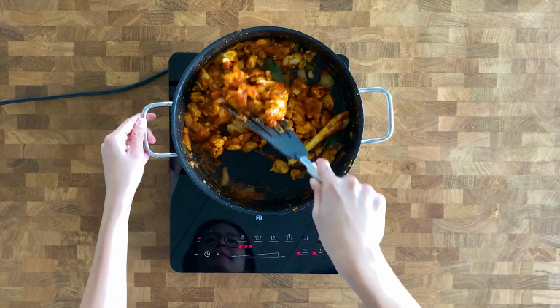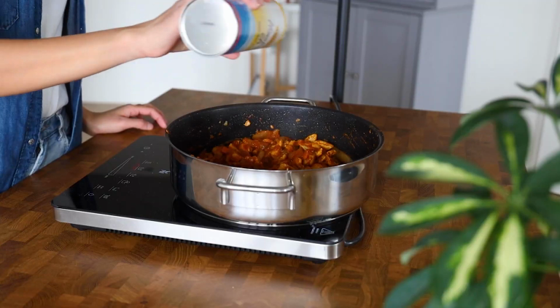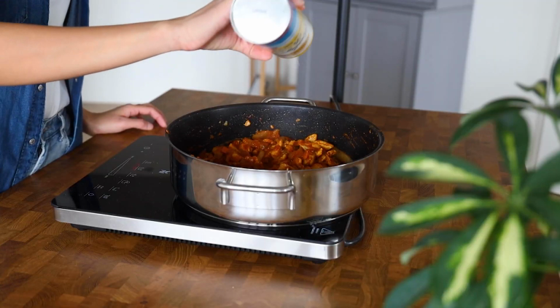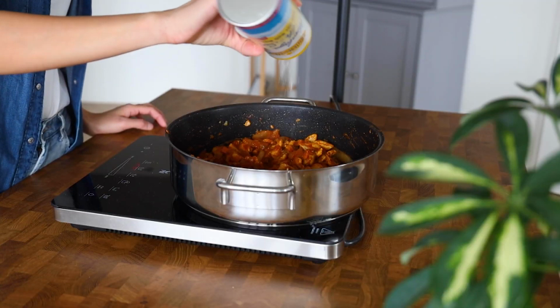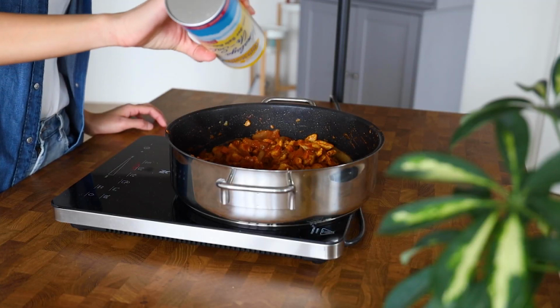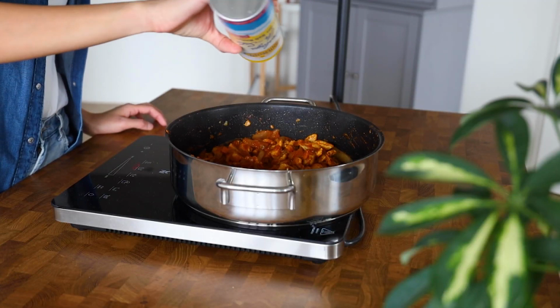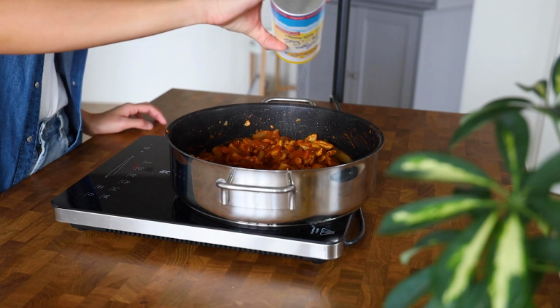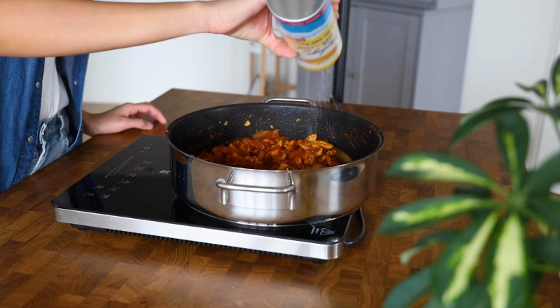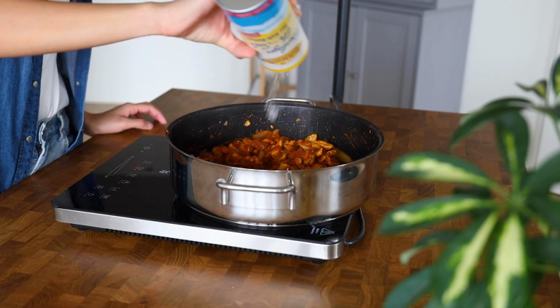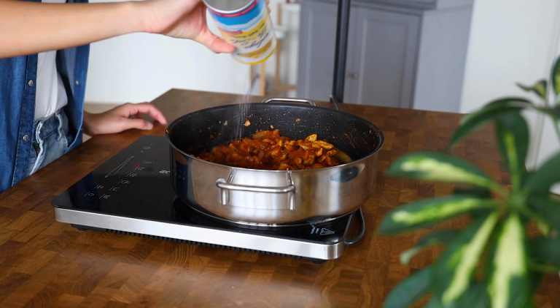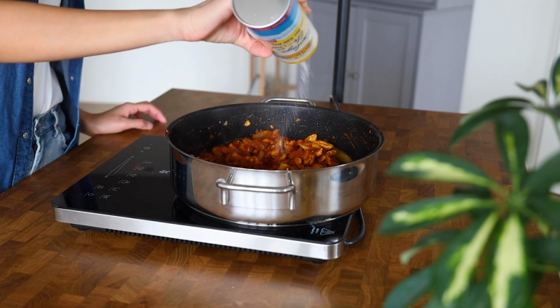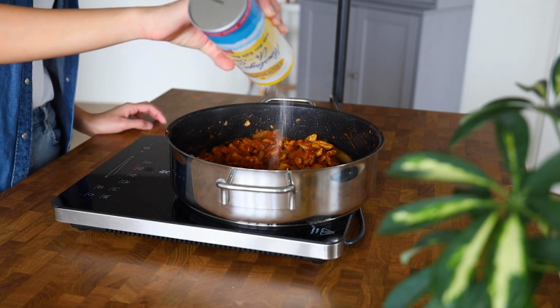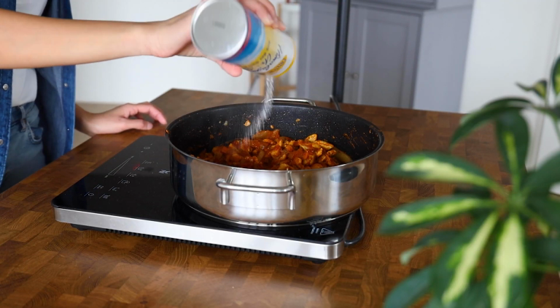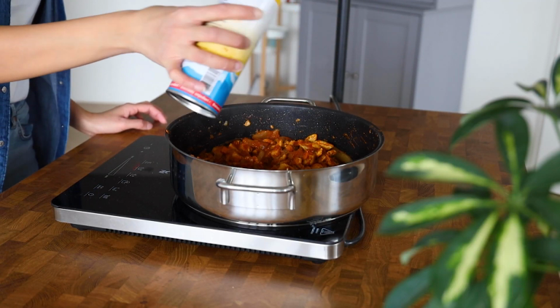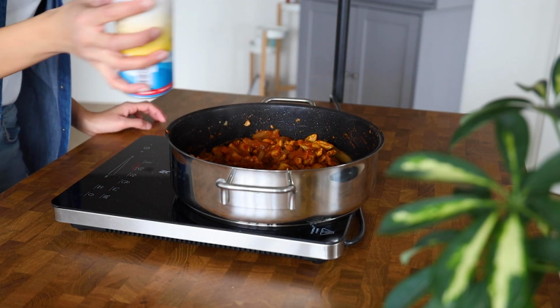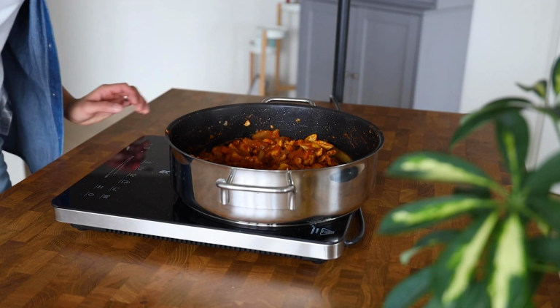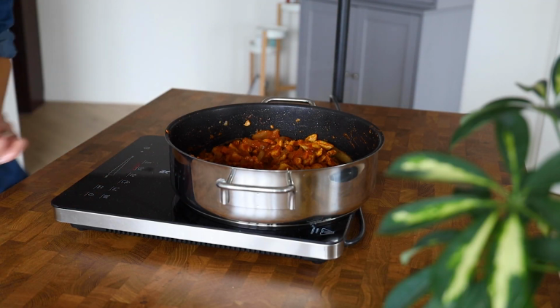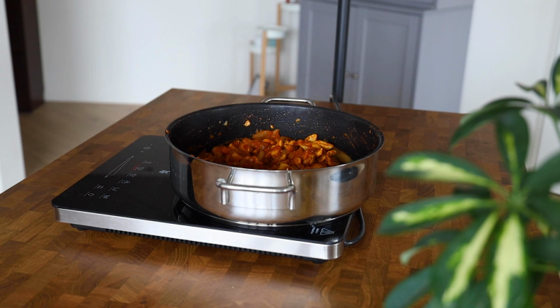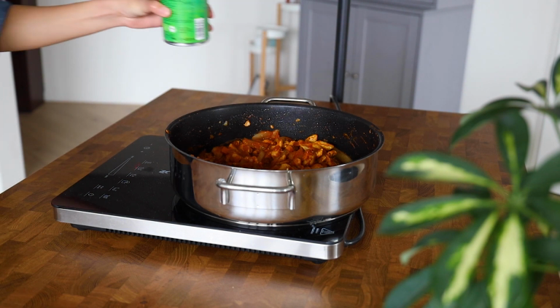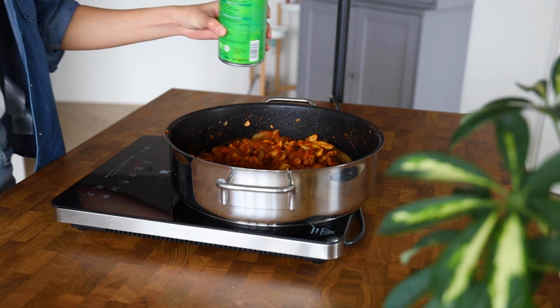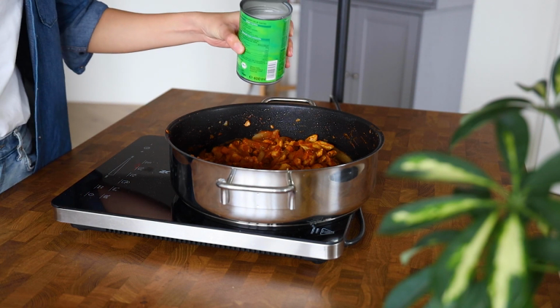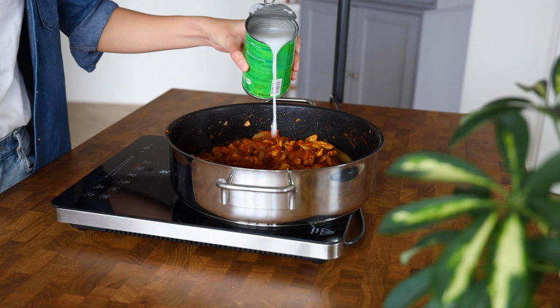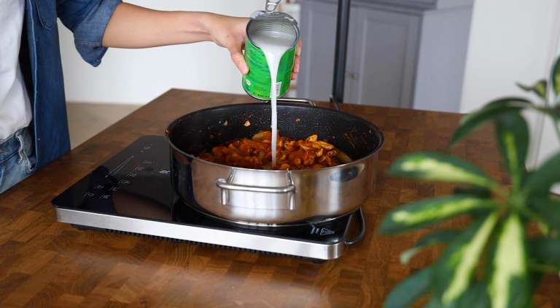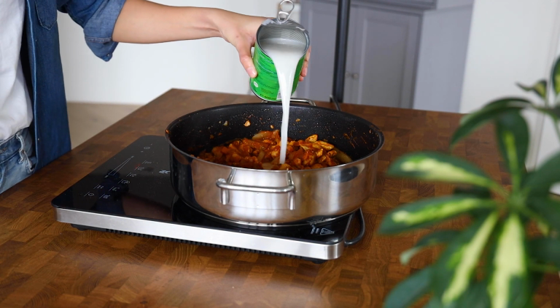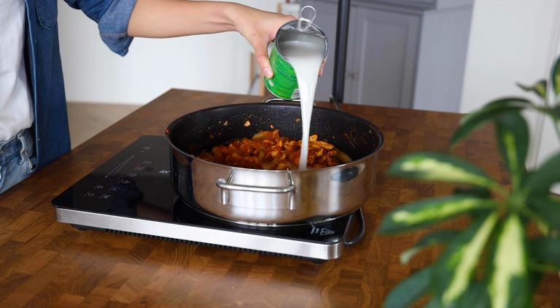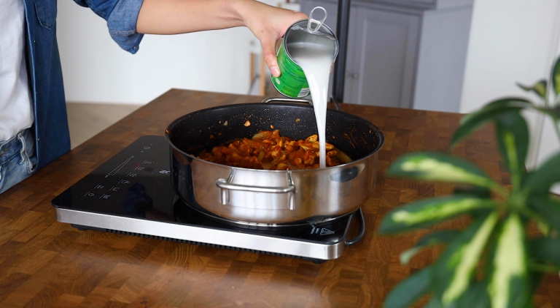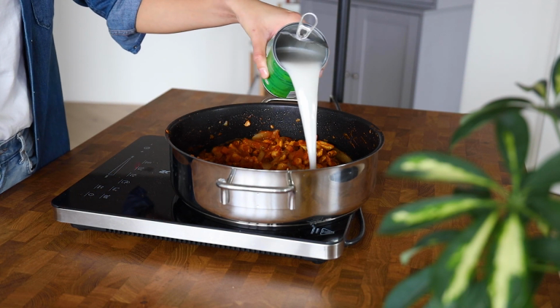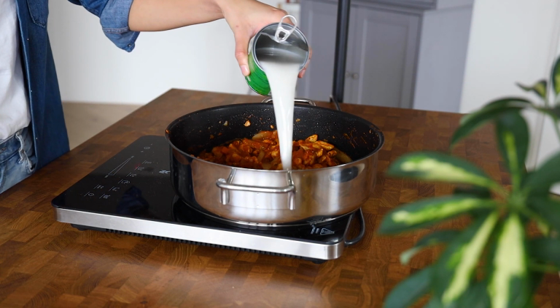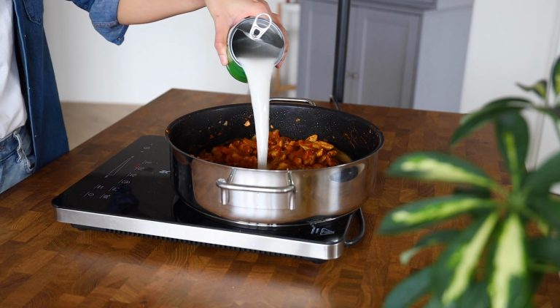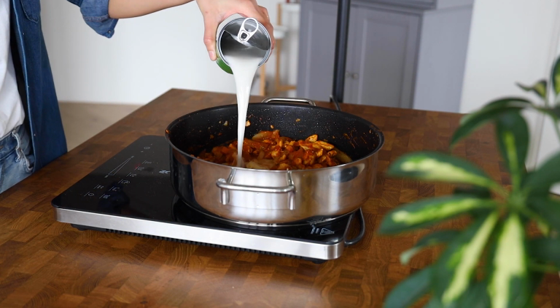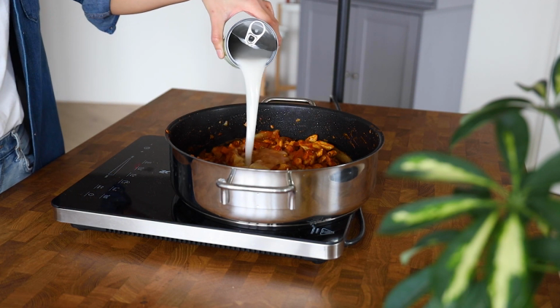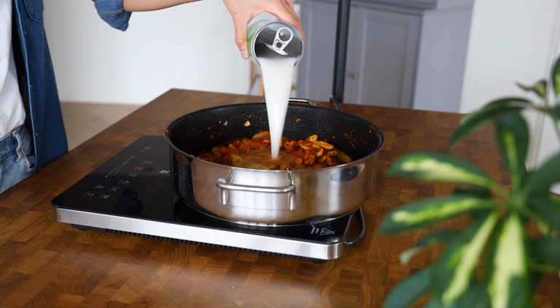We're going to add half to one teaspoon of salt, then add 500 ml of full-fat coconut milk.